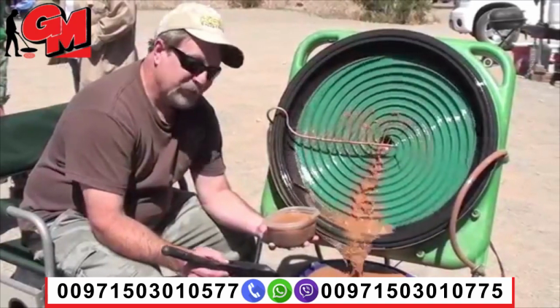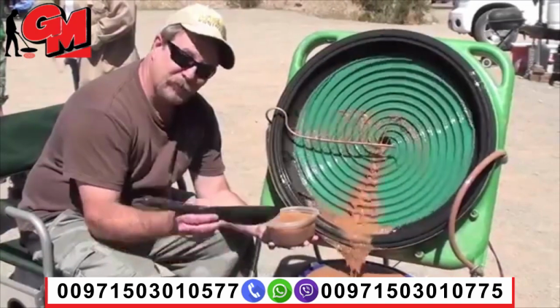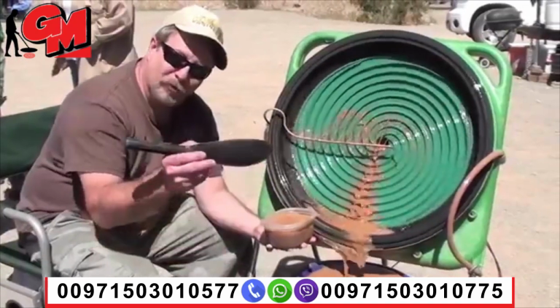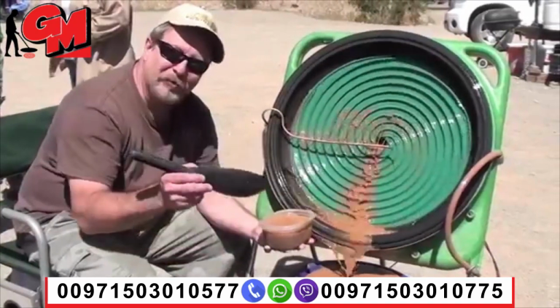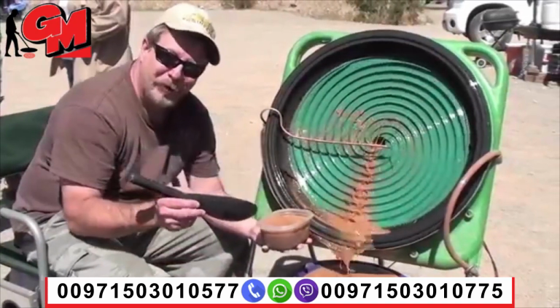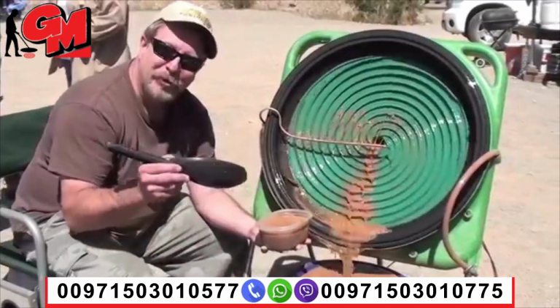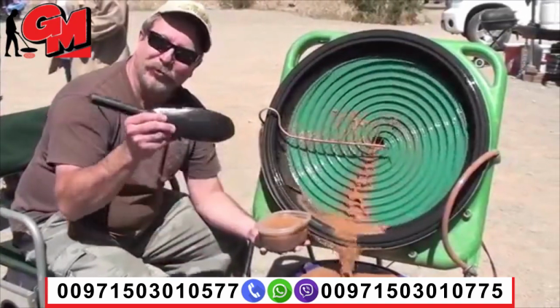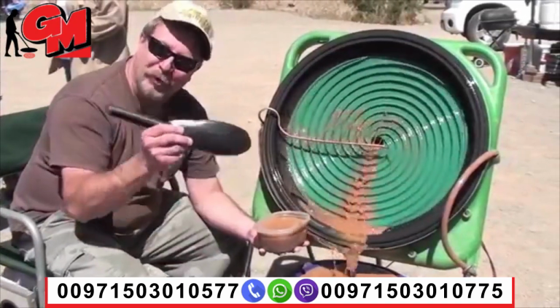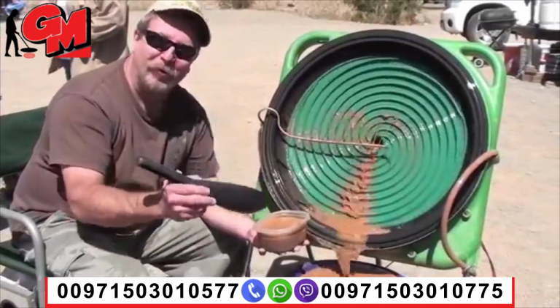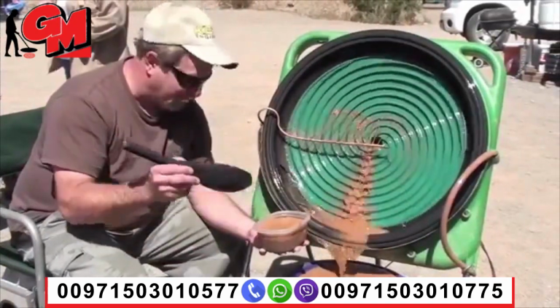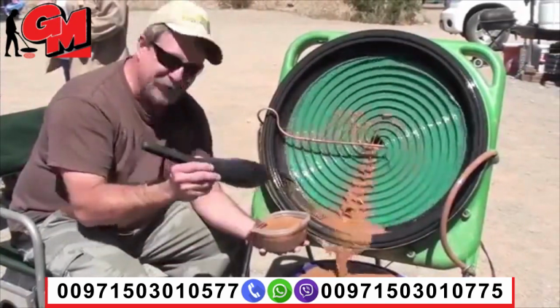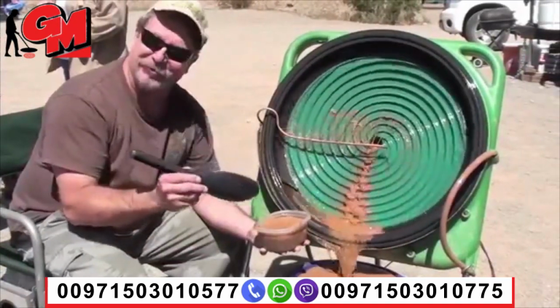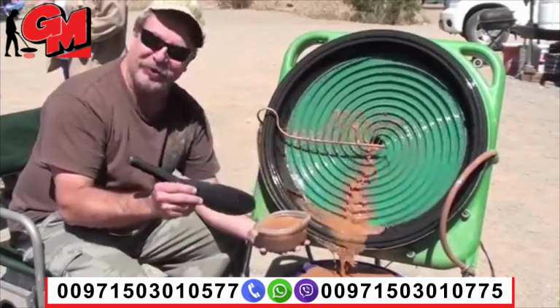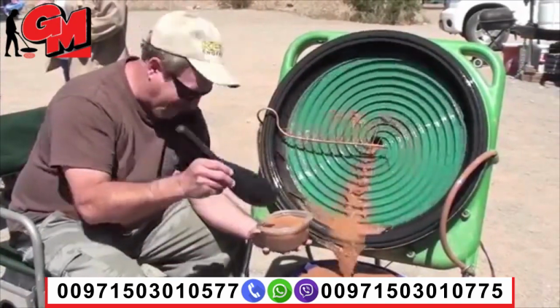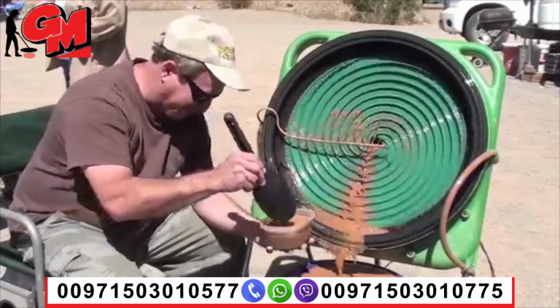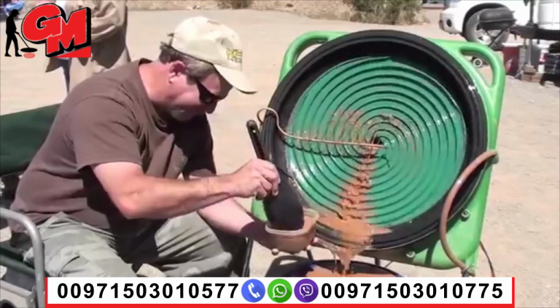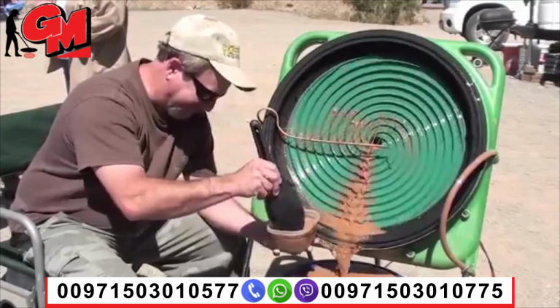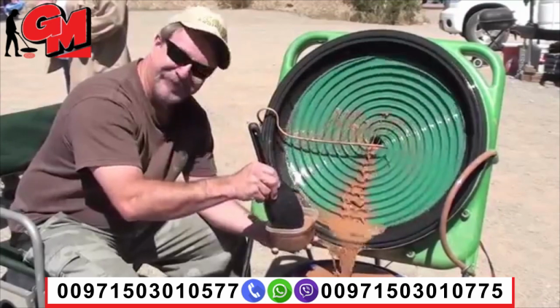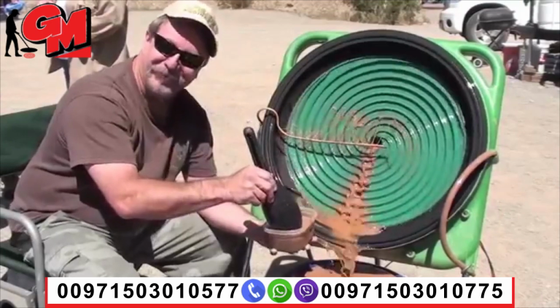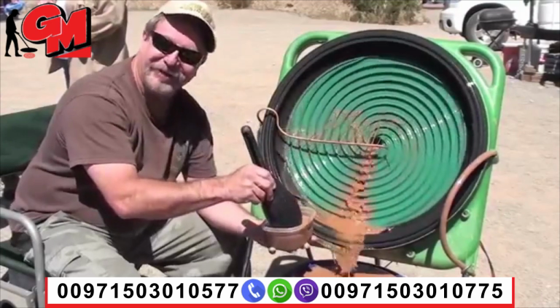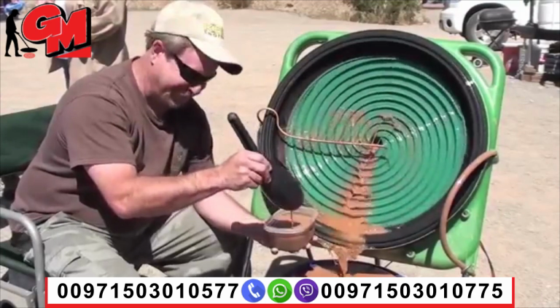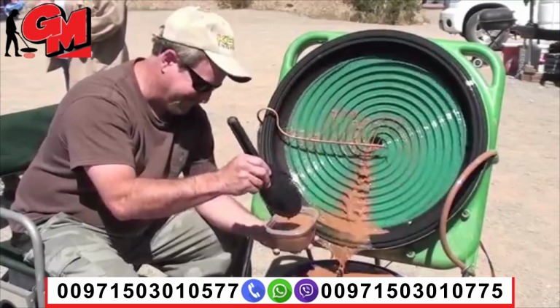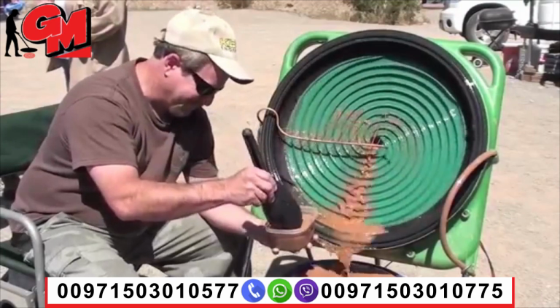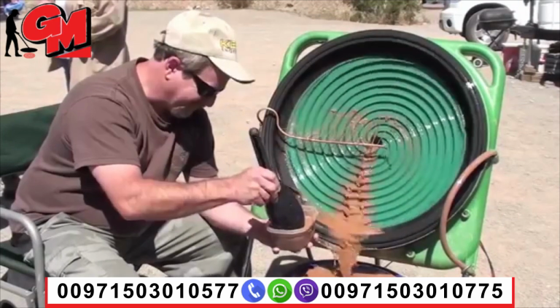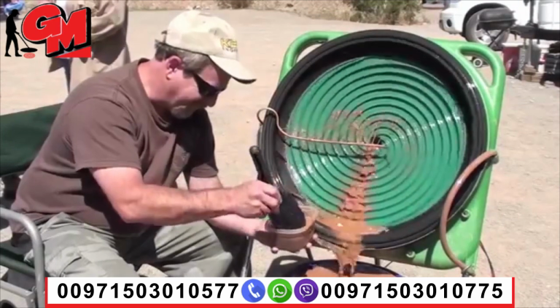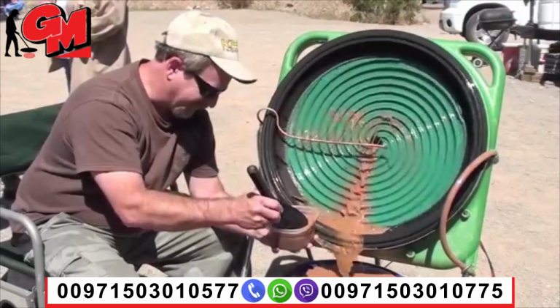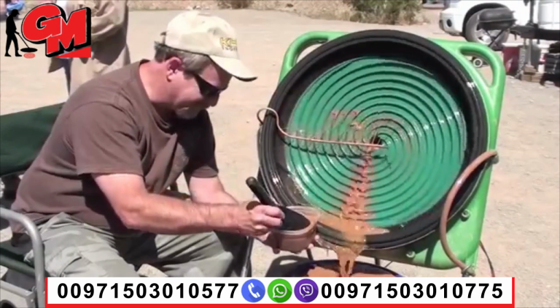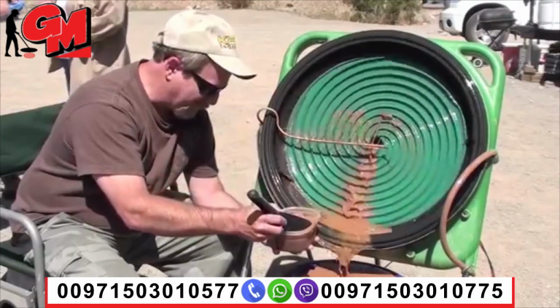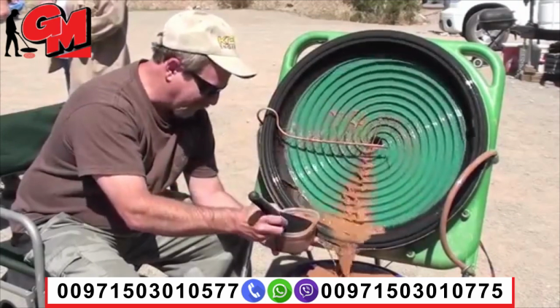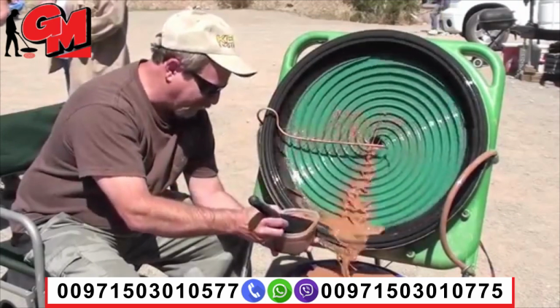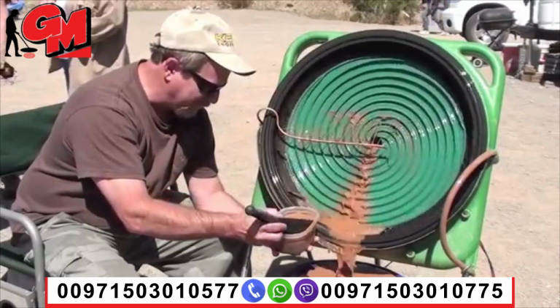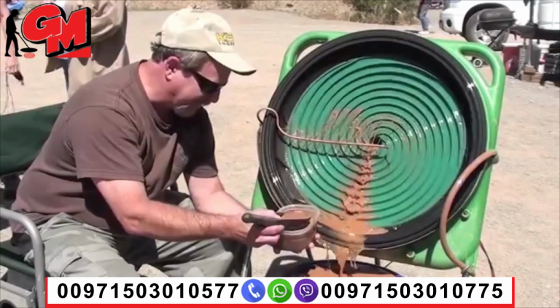Yes, Mark, thanks for letting me use your Green Bull. It really does a great job. You ready? Go ahead, Fred. Alright, so may the fun begin.